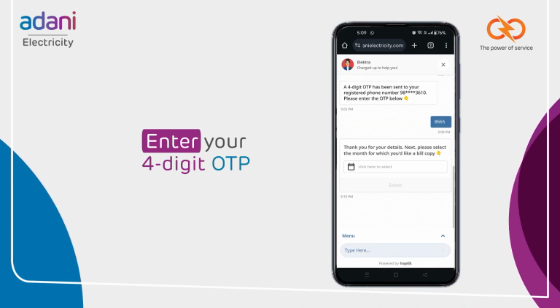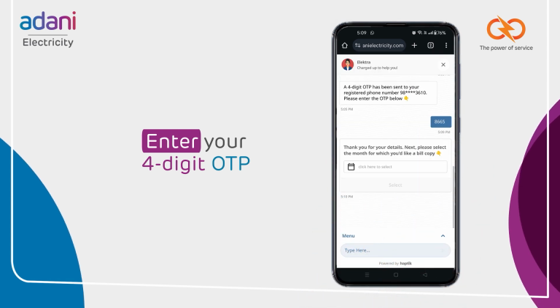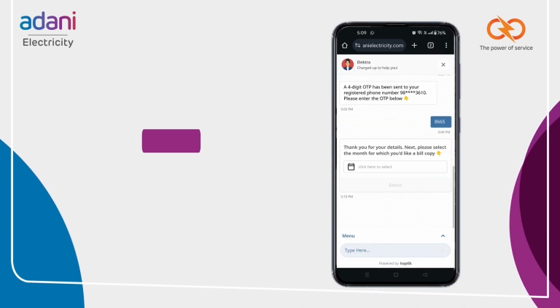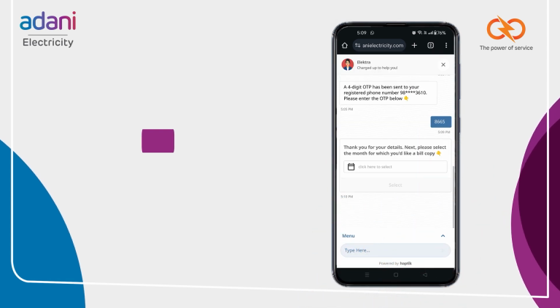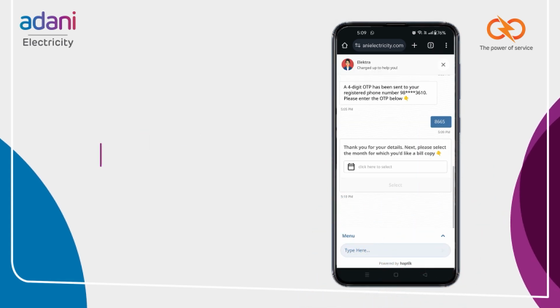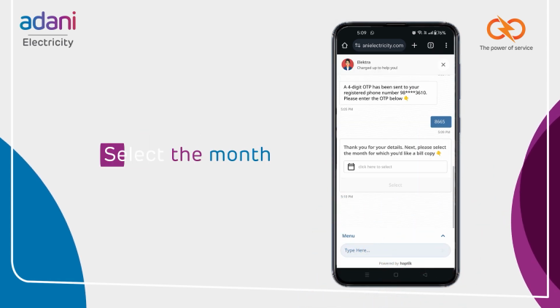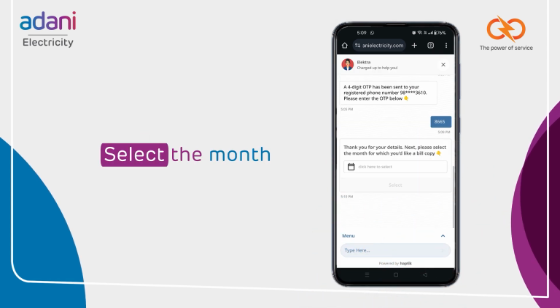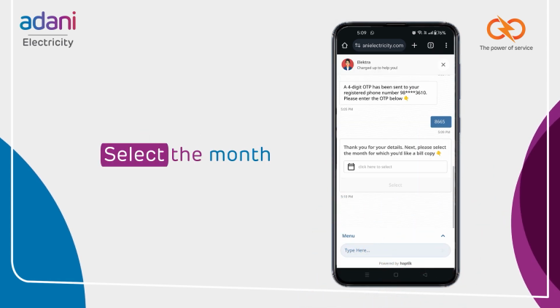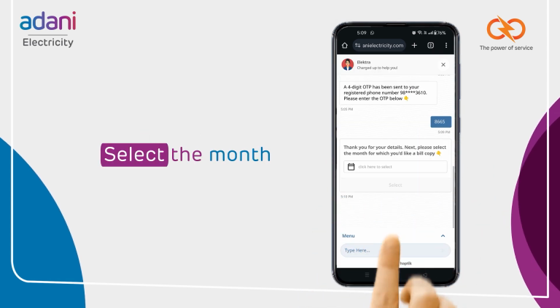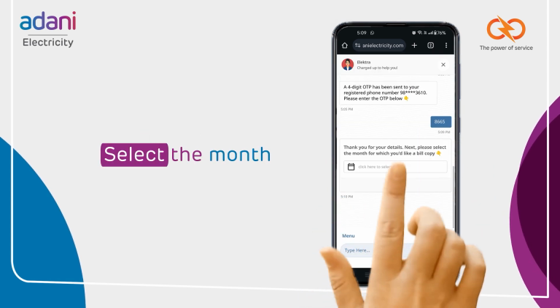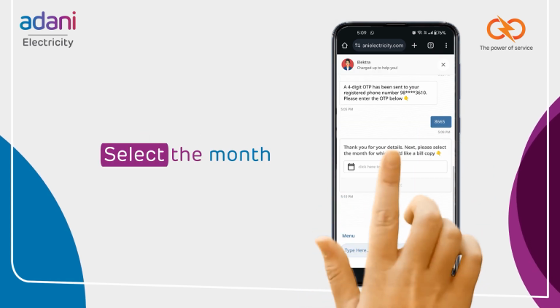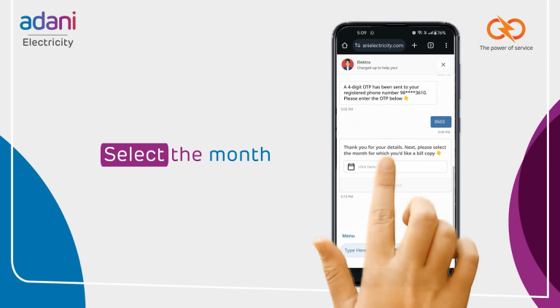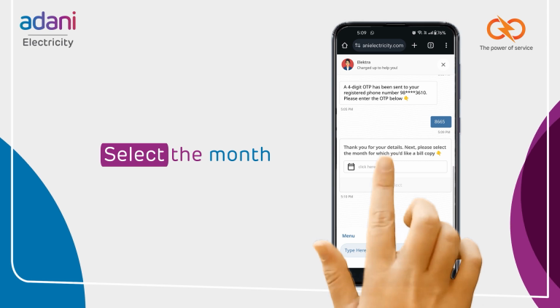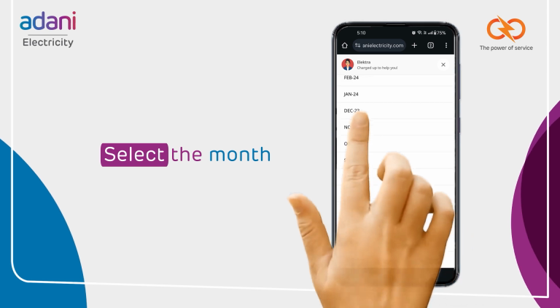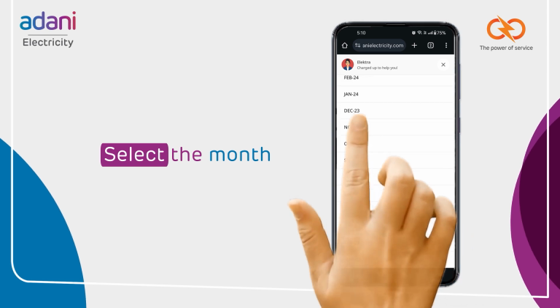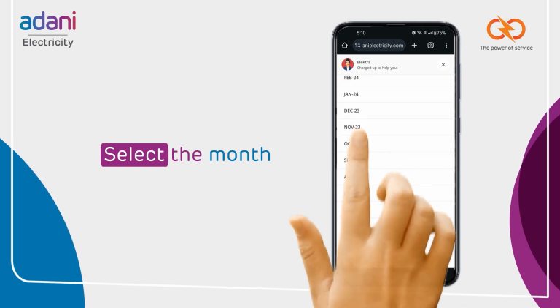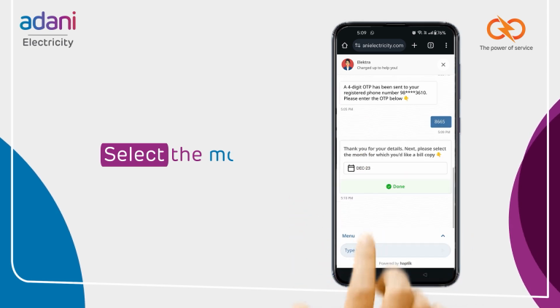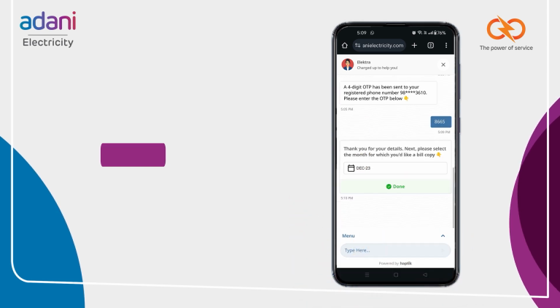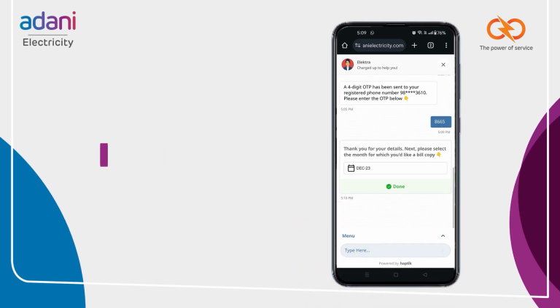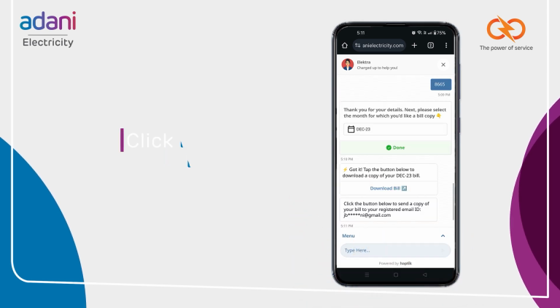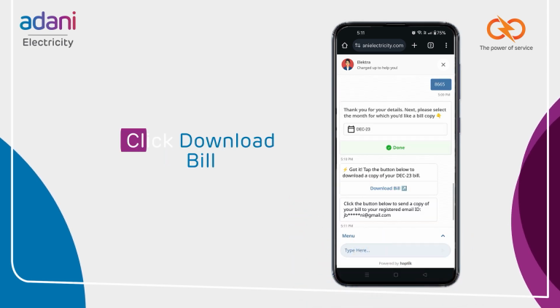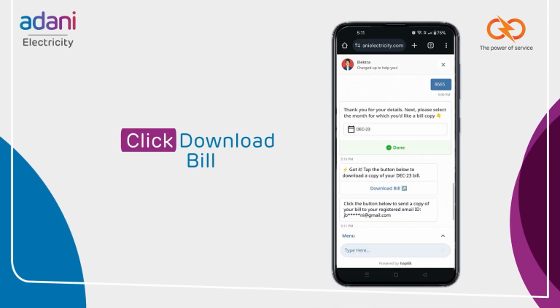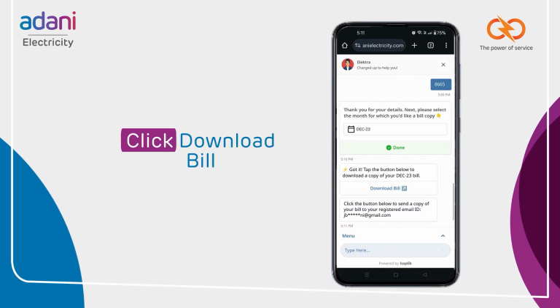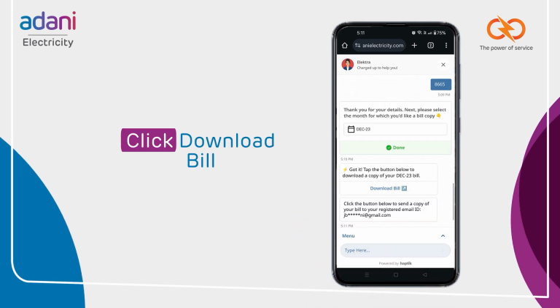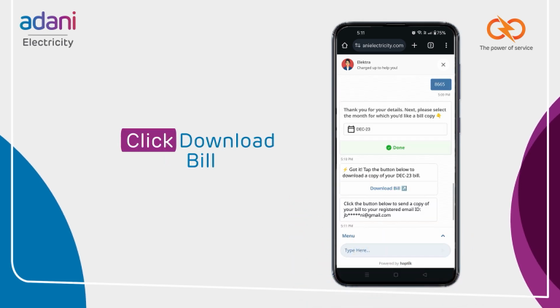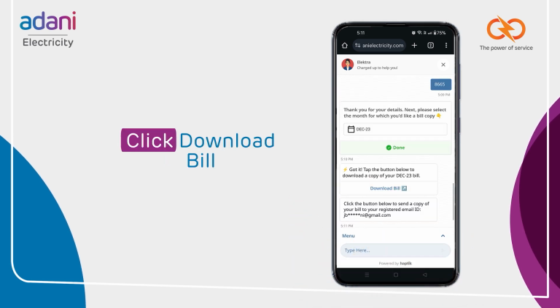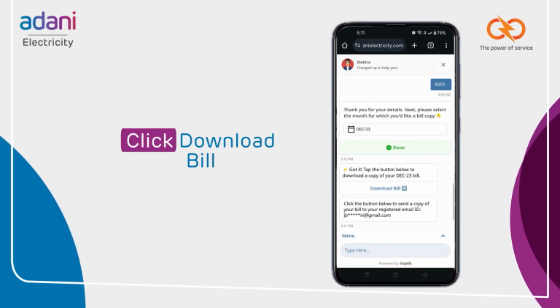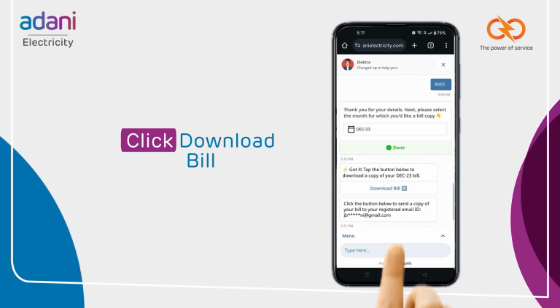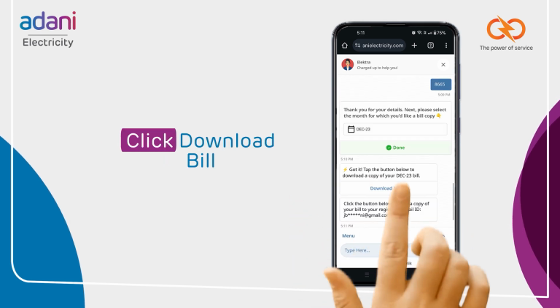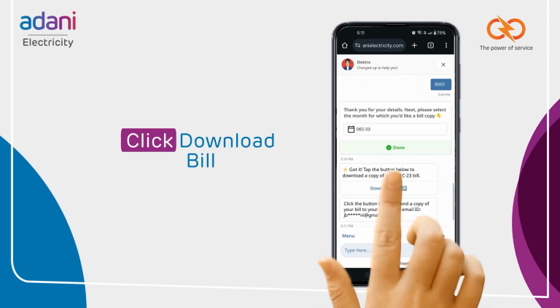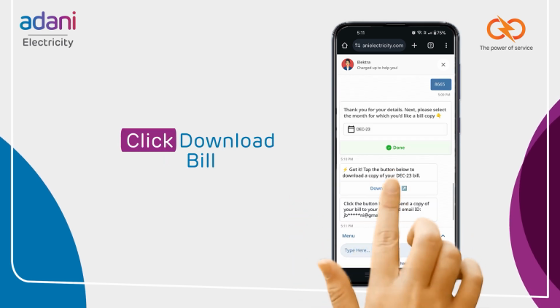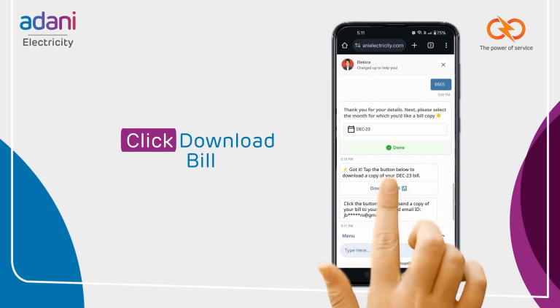Select the month you need and you're almost done. With just one click, download your bill in PDF format.